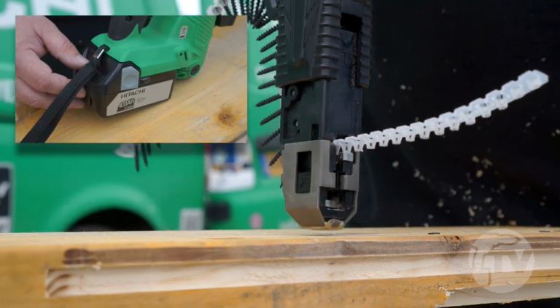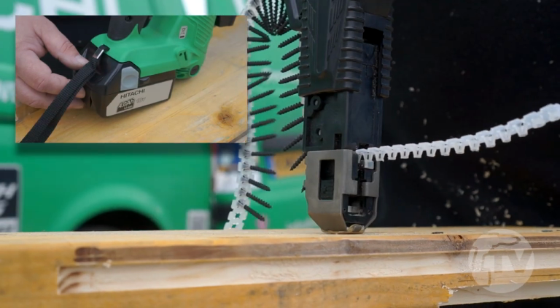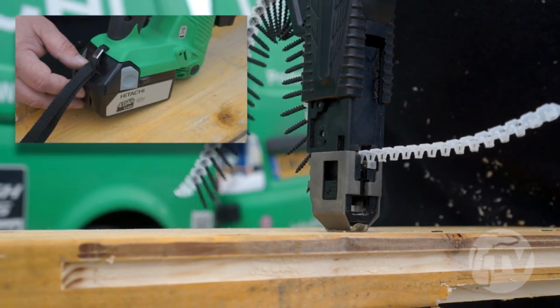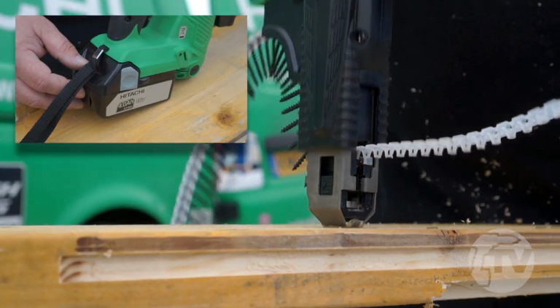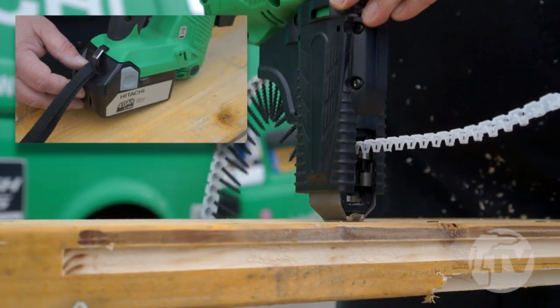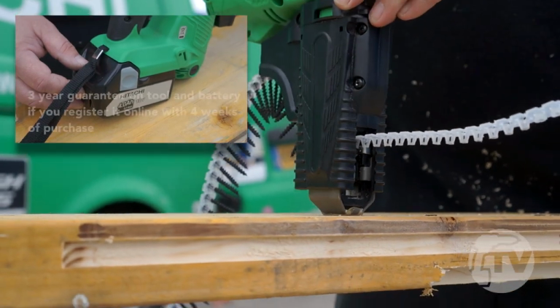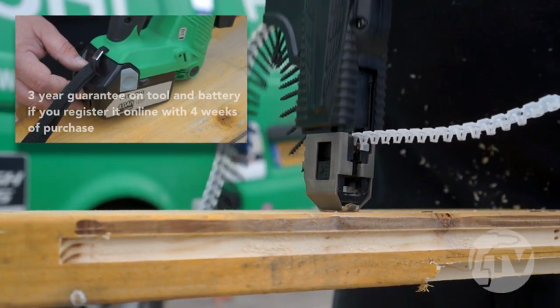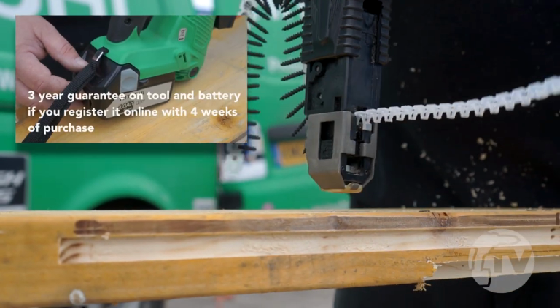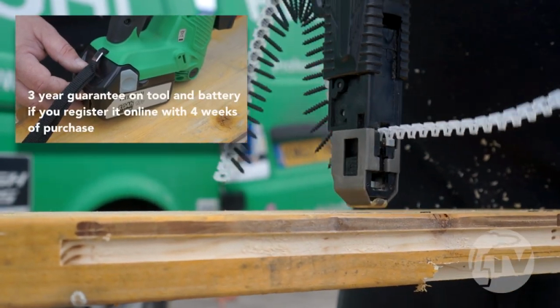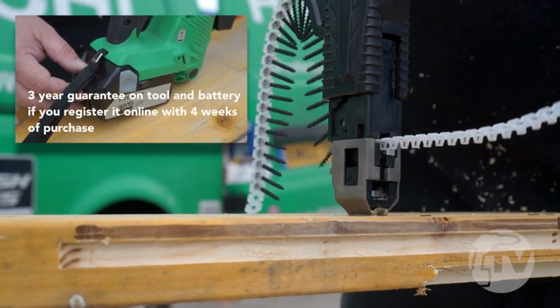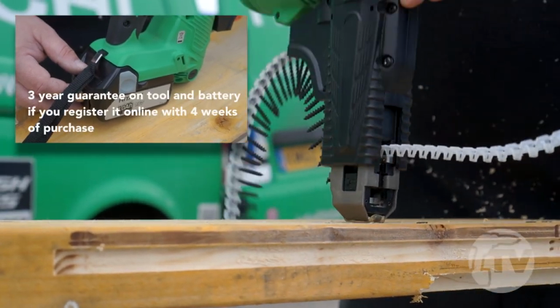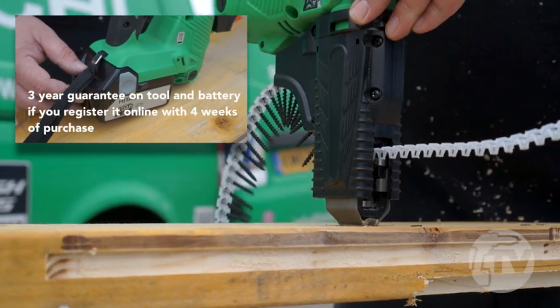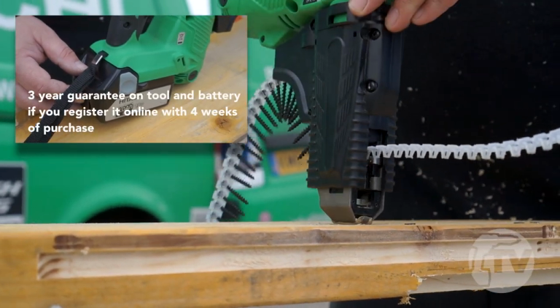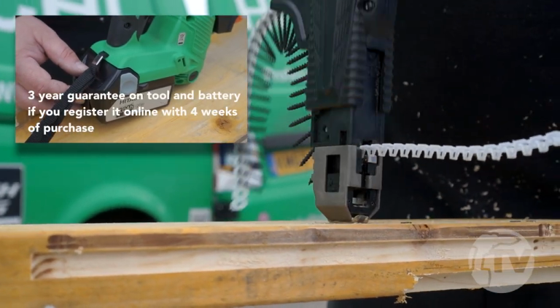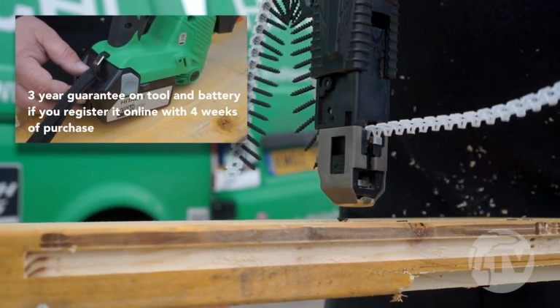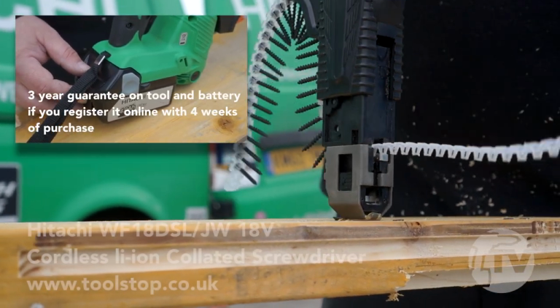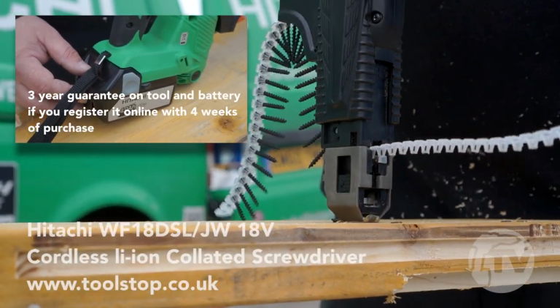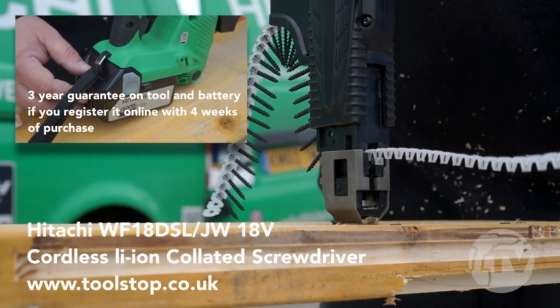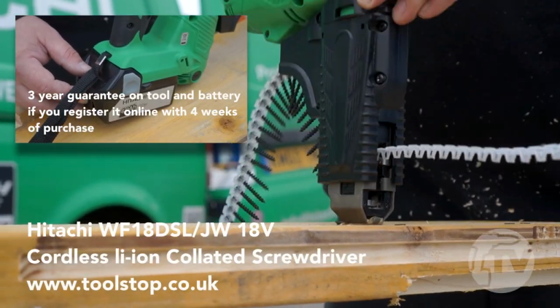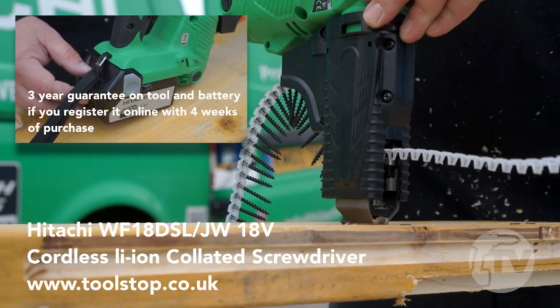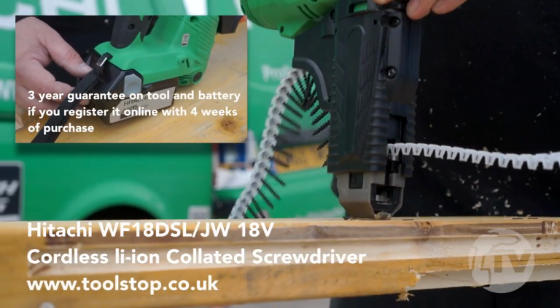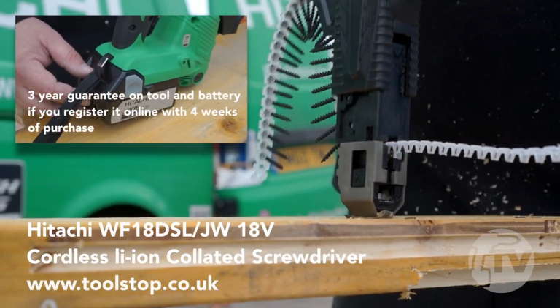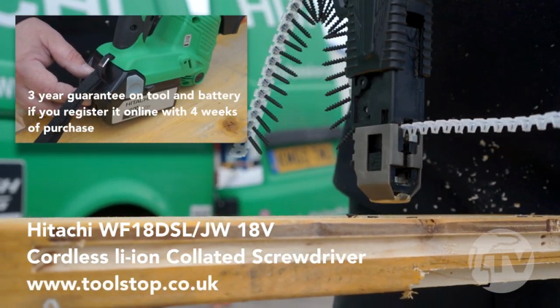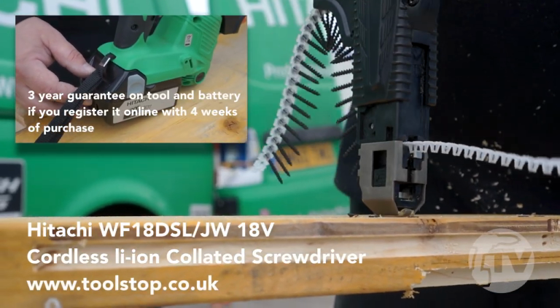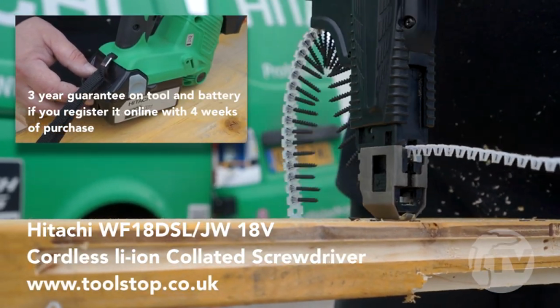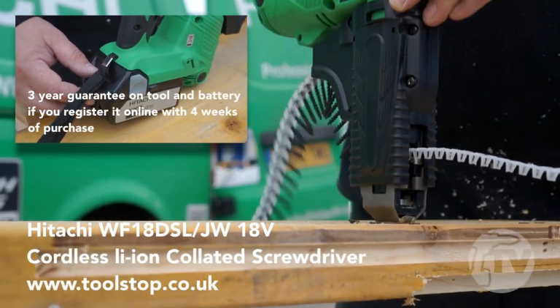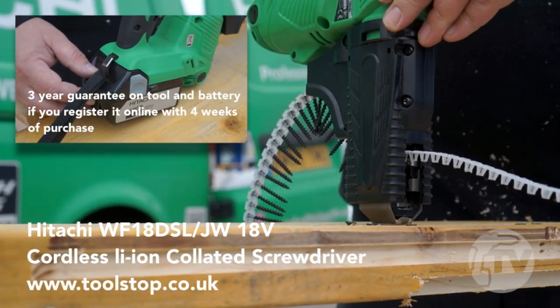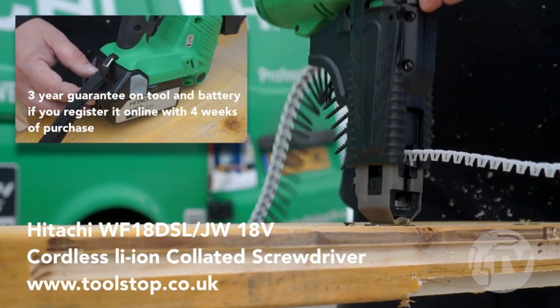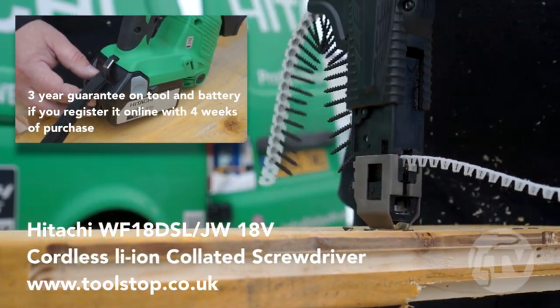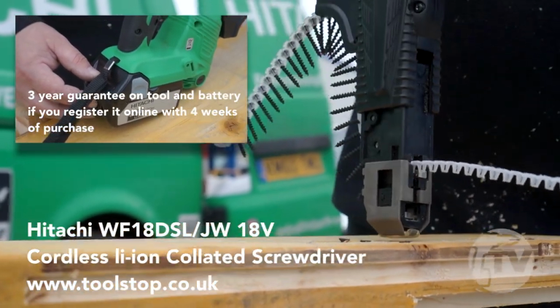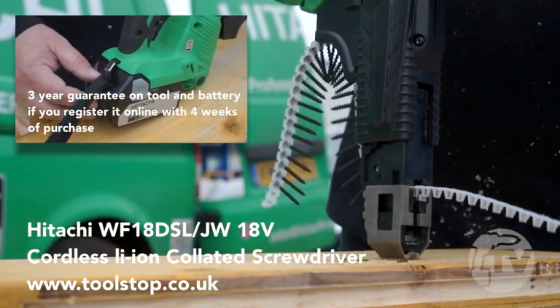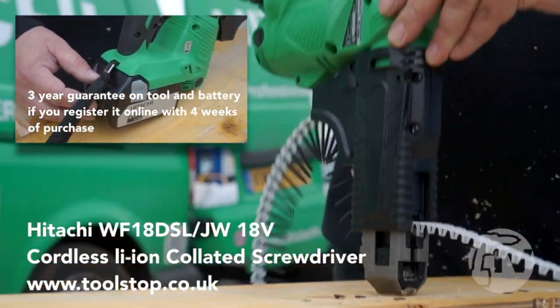This machine comes complete with two 4Ah power lithium batteries and has a 3 year guarantee.